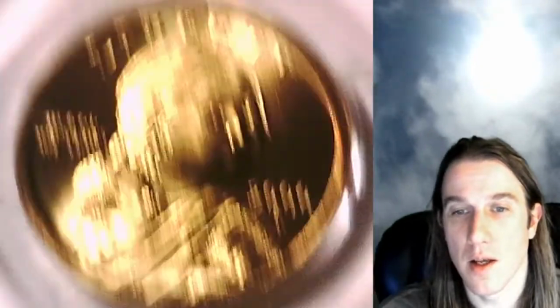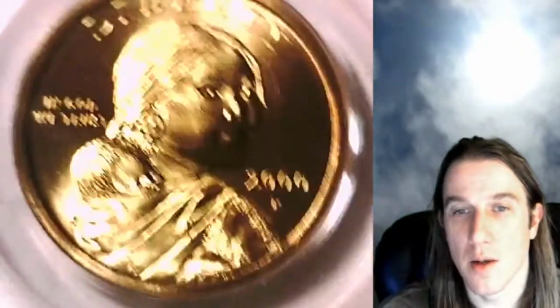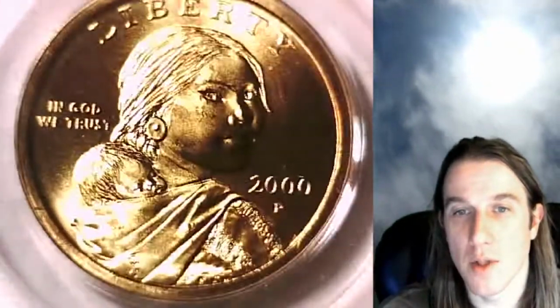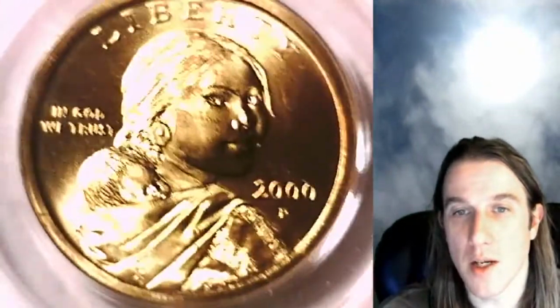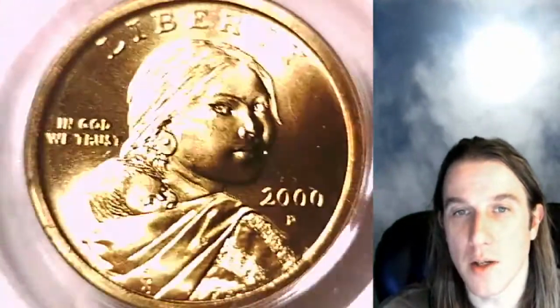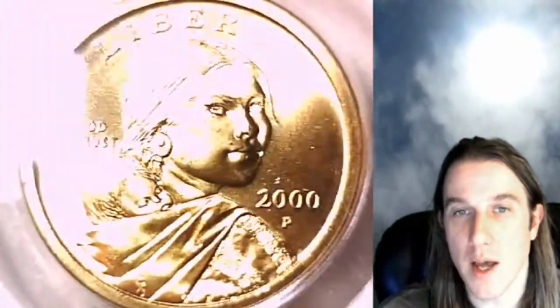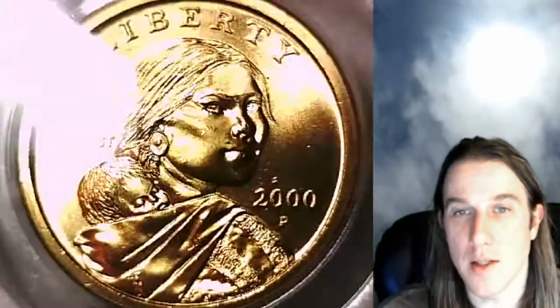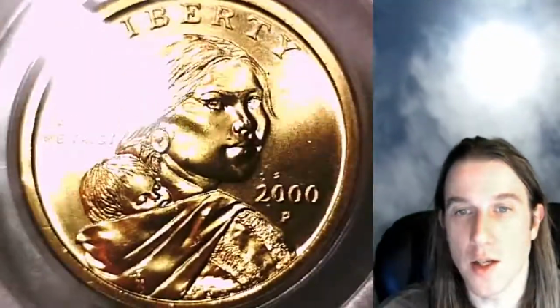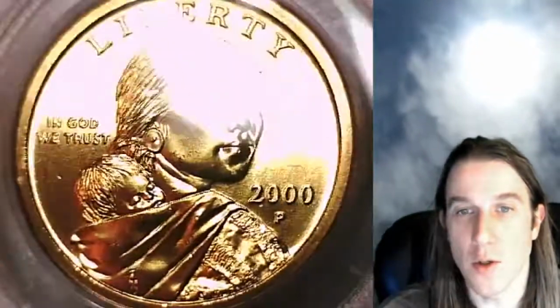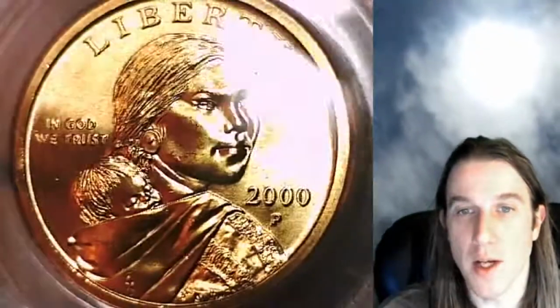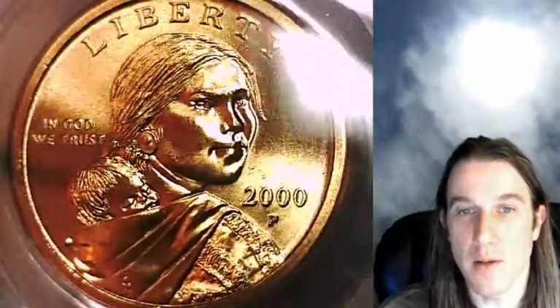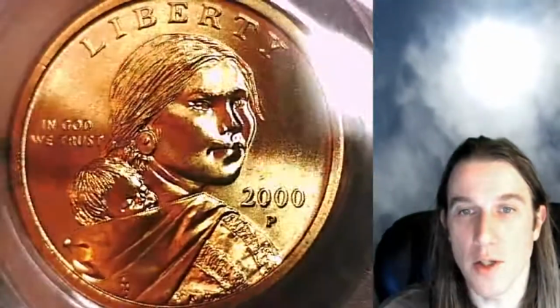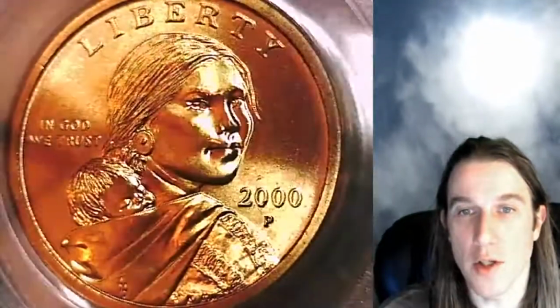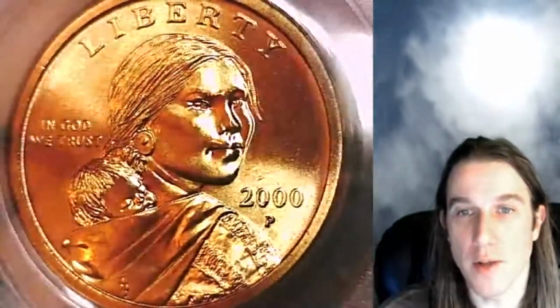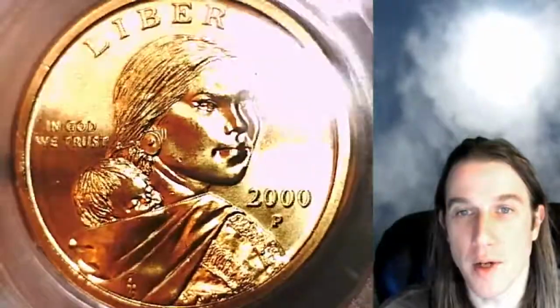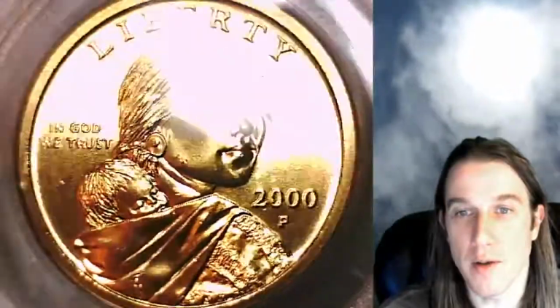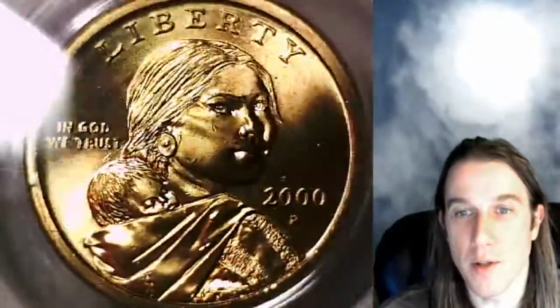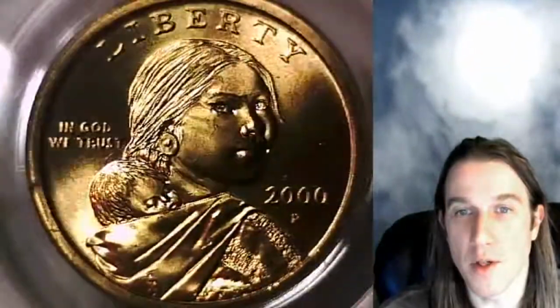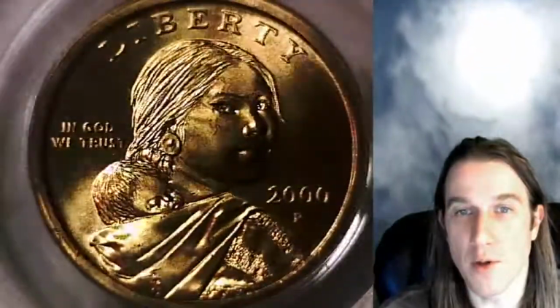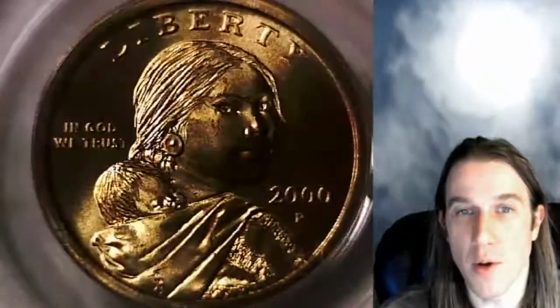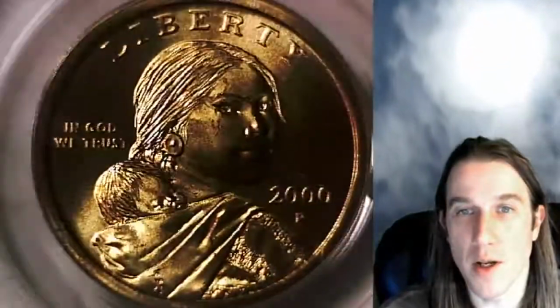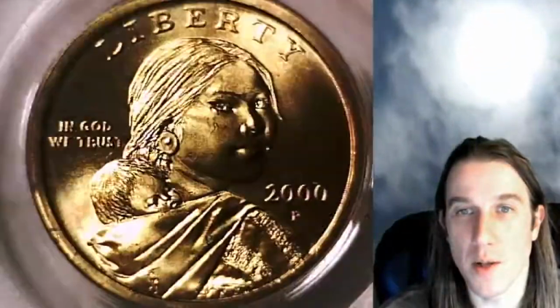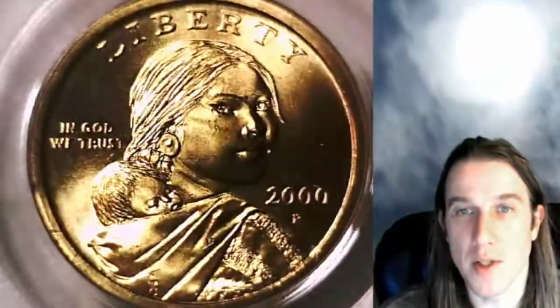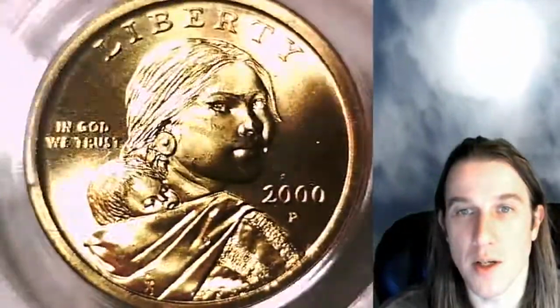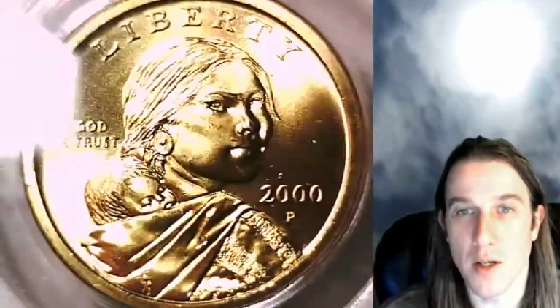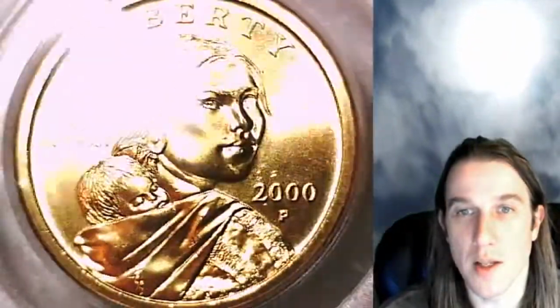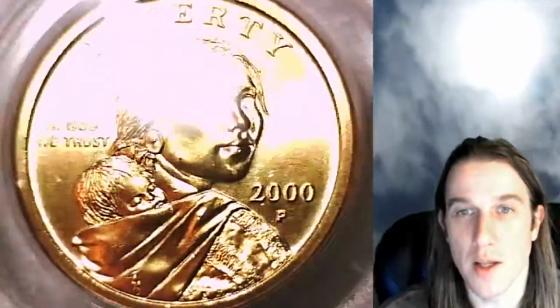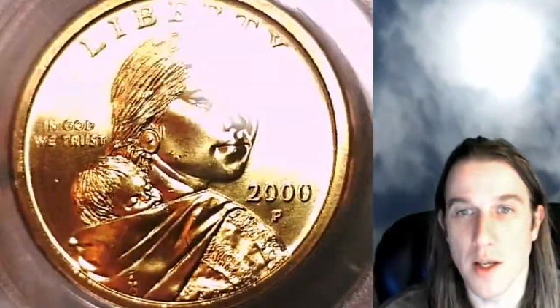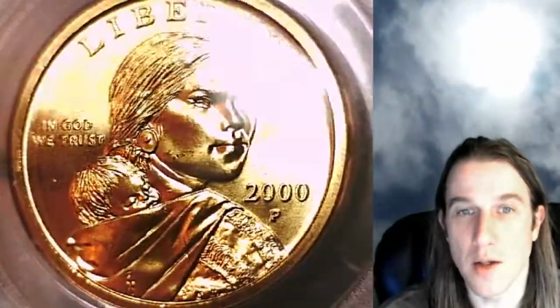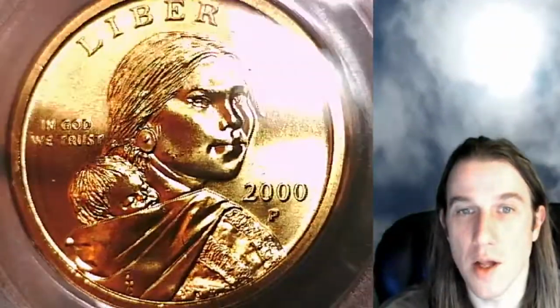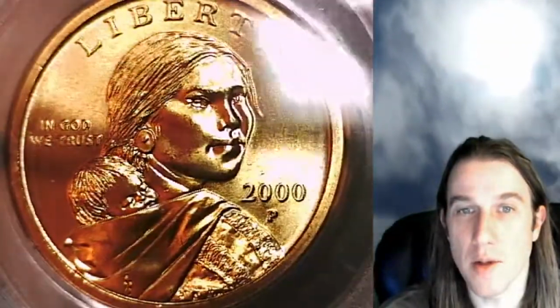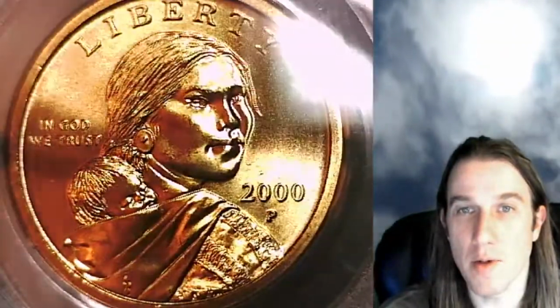We'll take a look at Sacagawea featured on the front of this beautiful coin and then we'll take a look at the Eagle on the reverse.